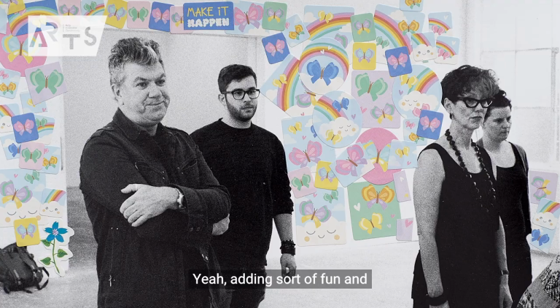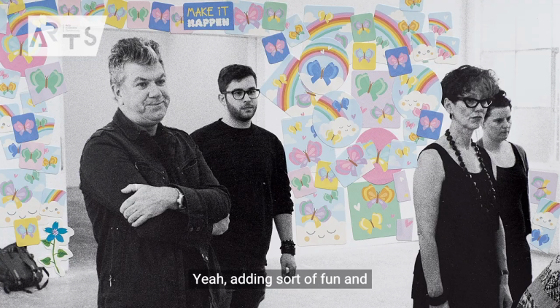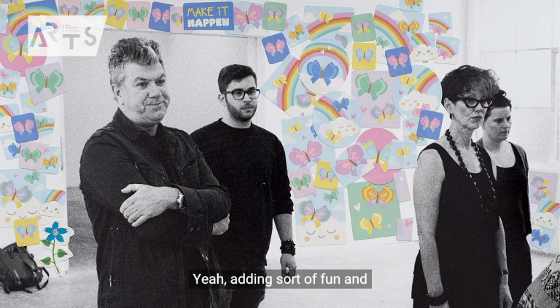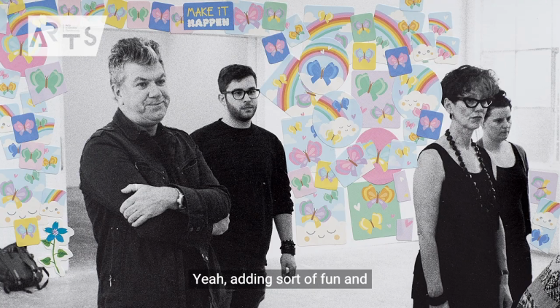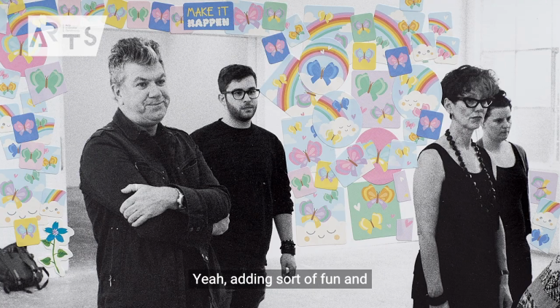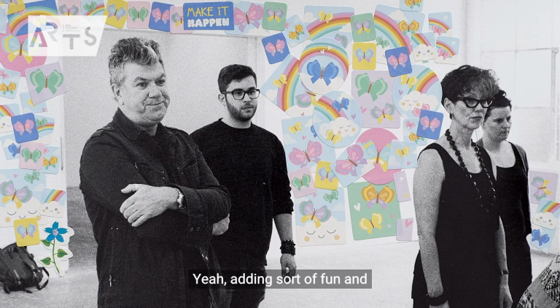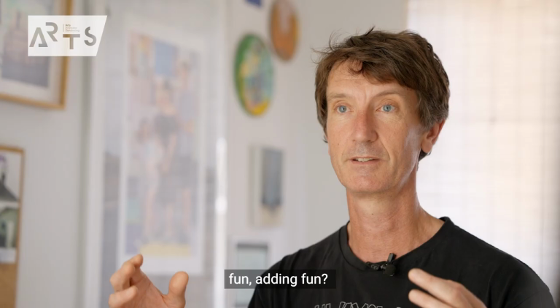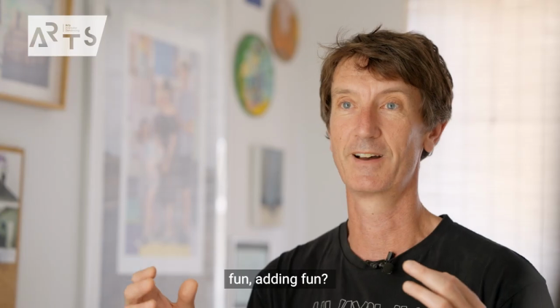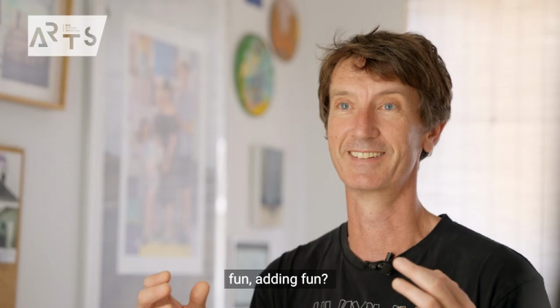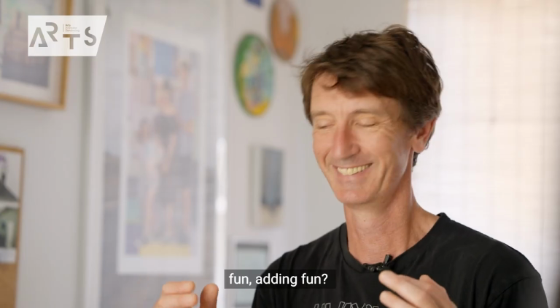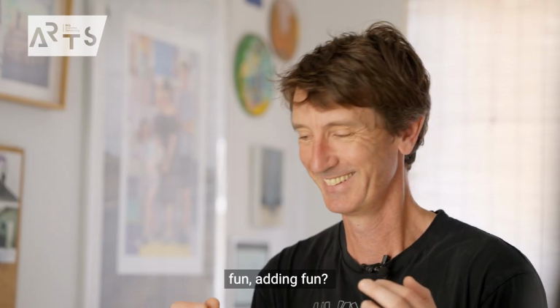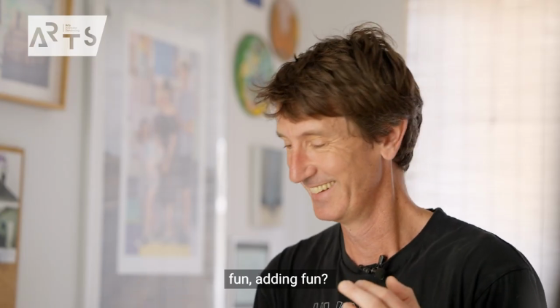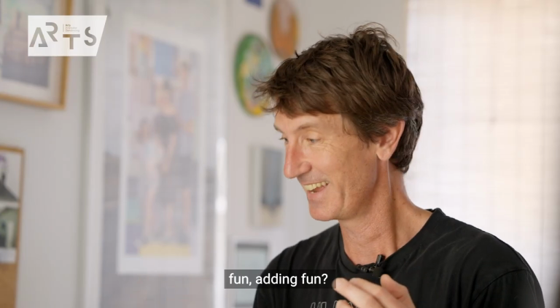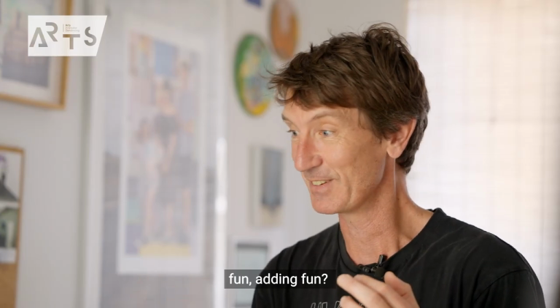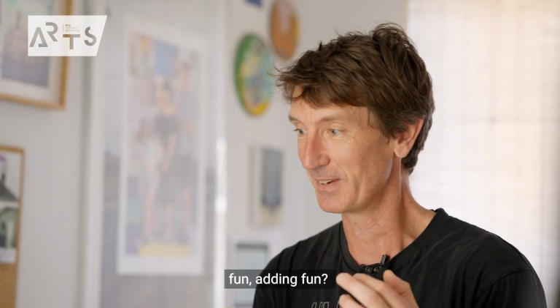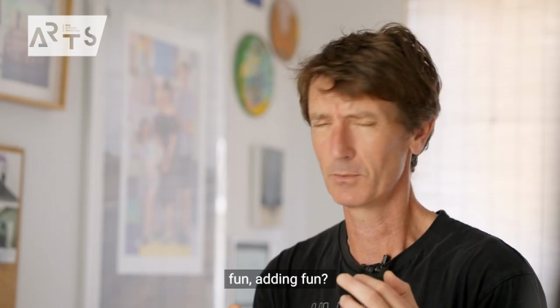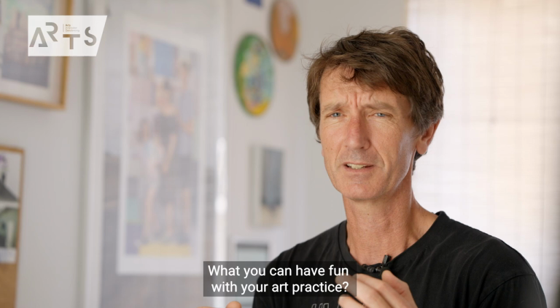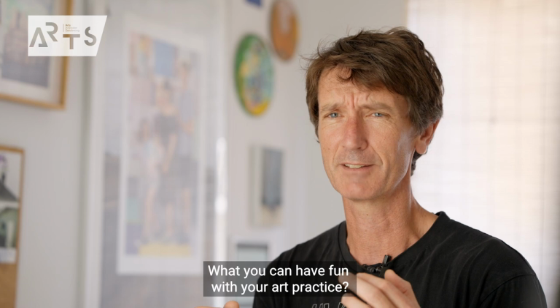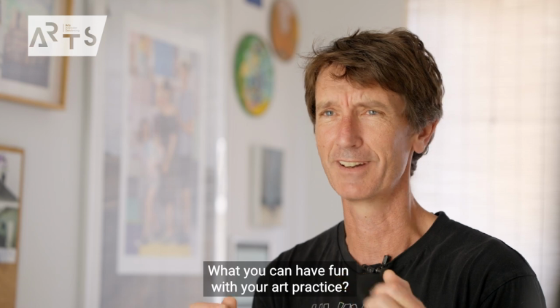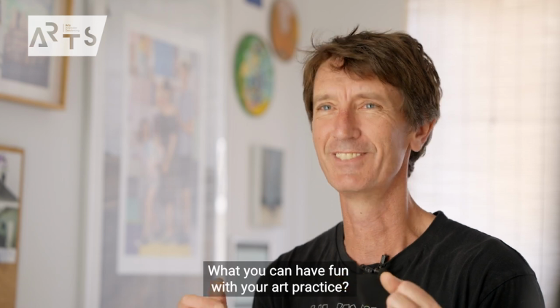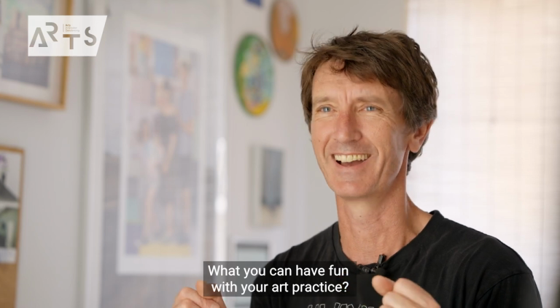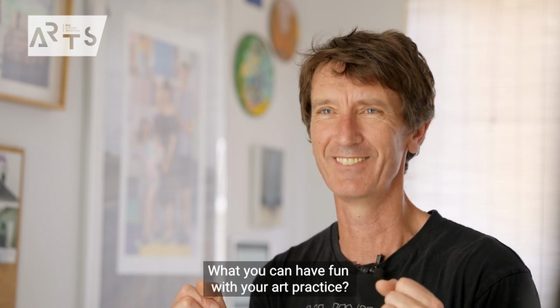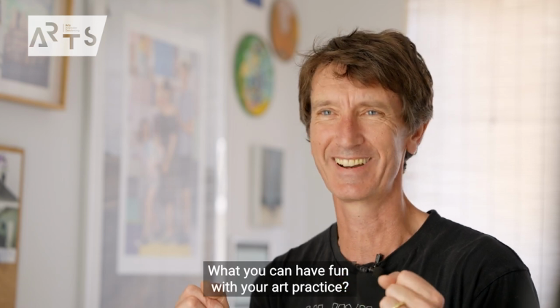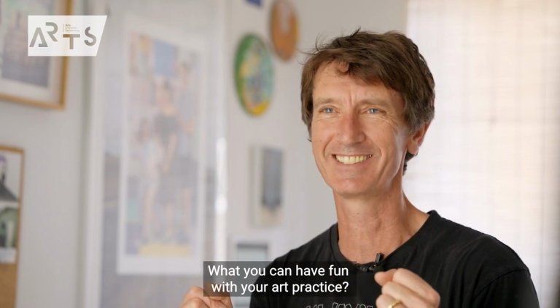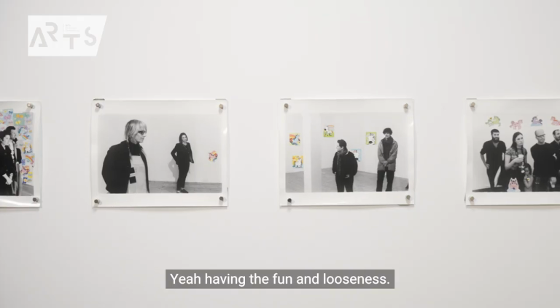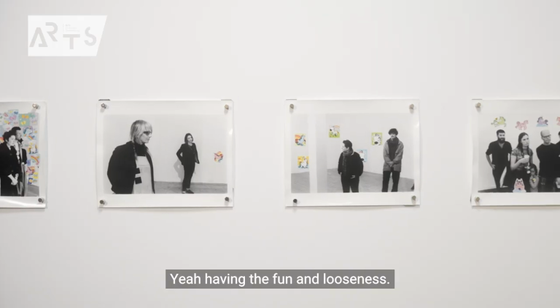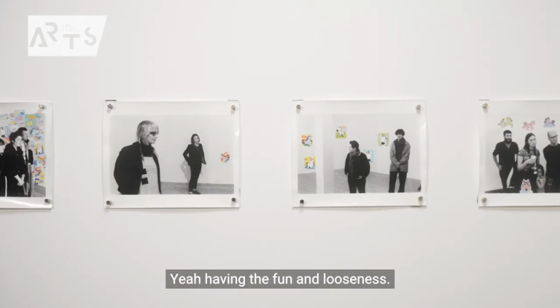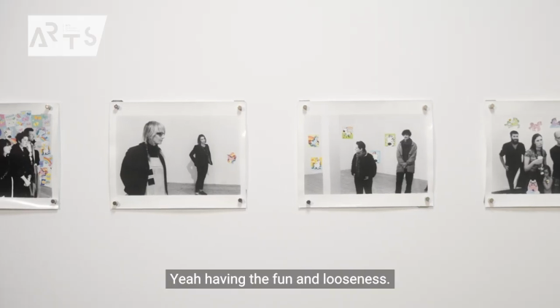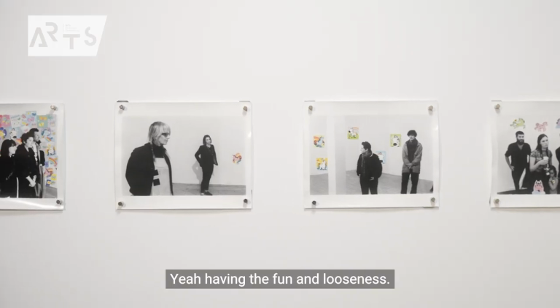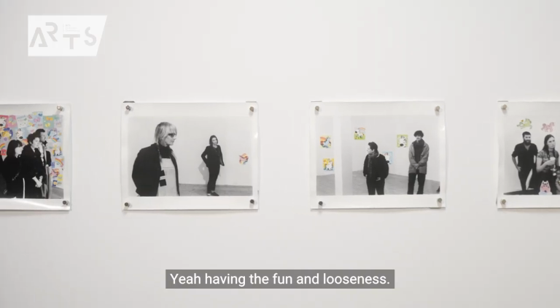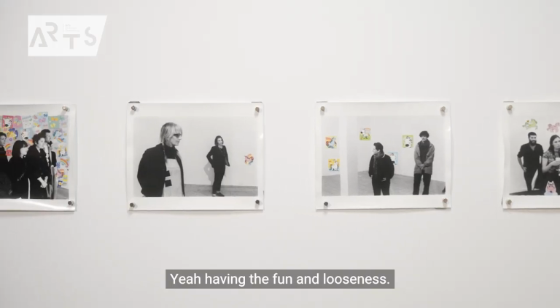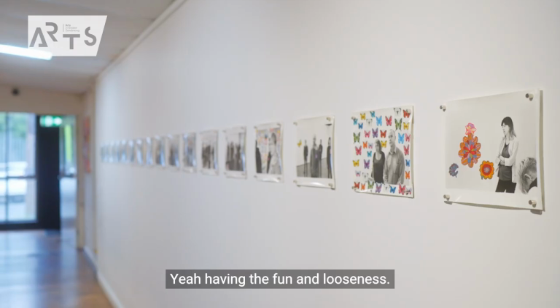Adding sort of fun and looseness. You can have fun with your art practice — yeah, having the fun and looseness.